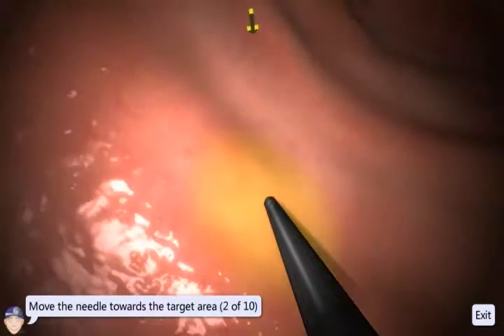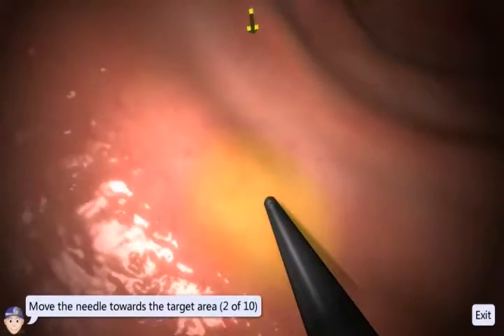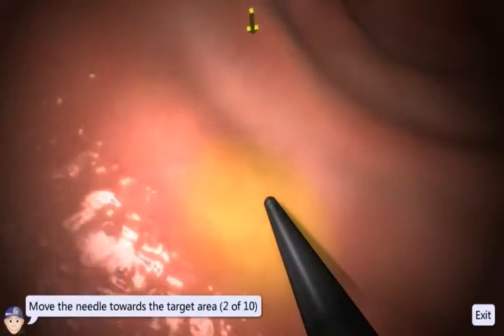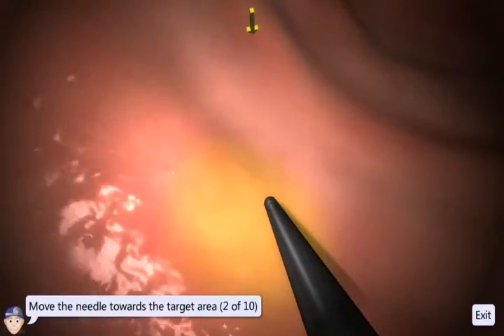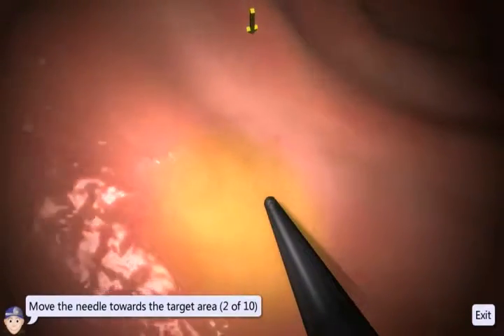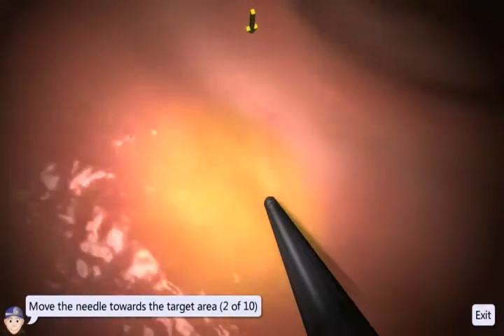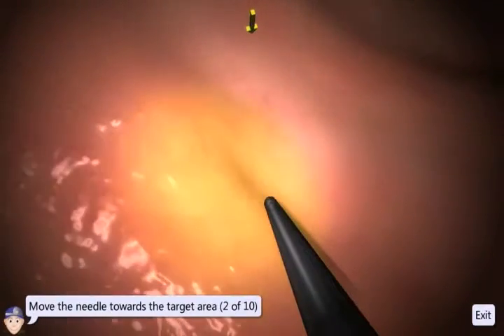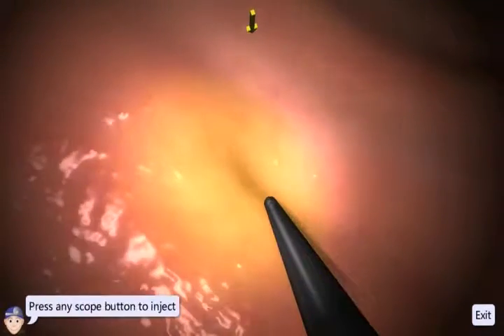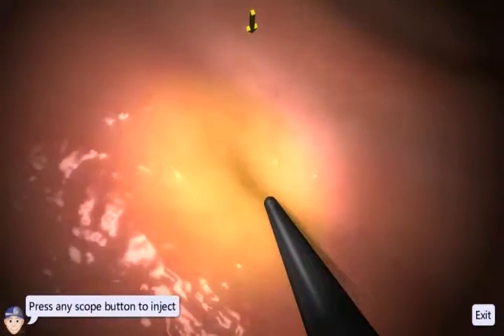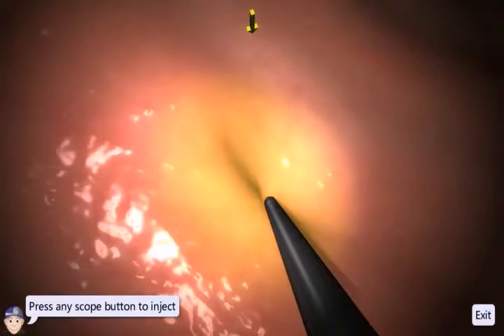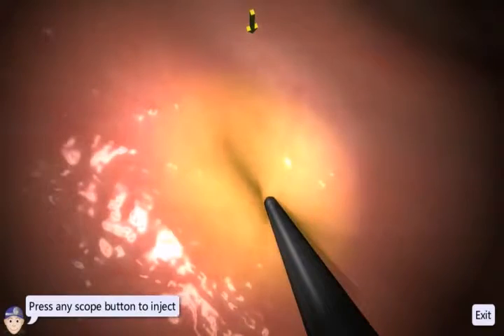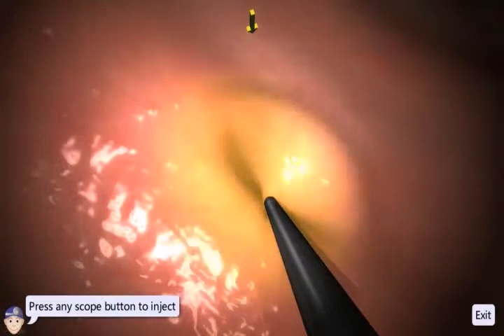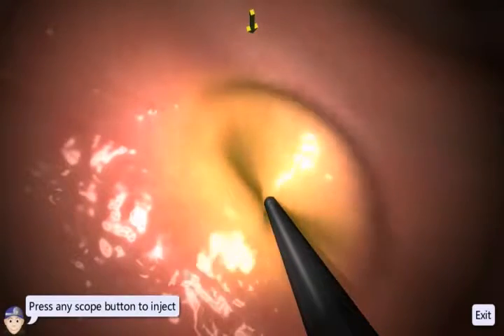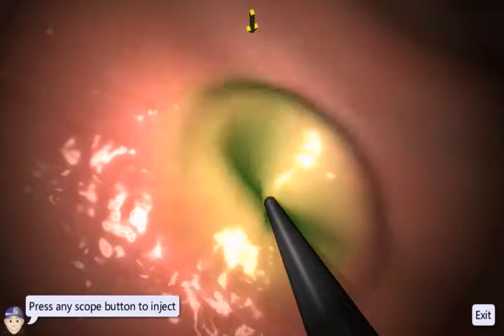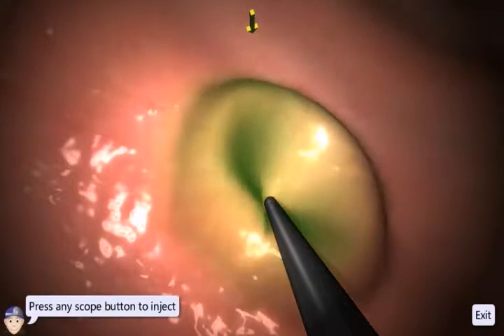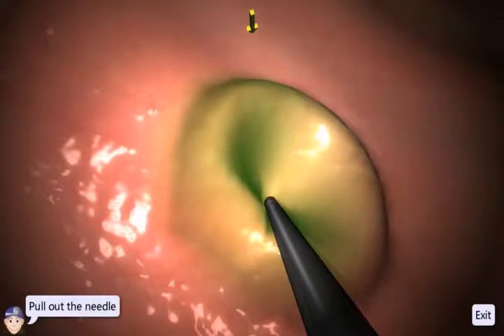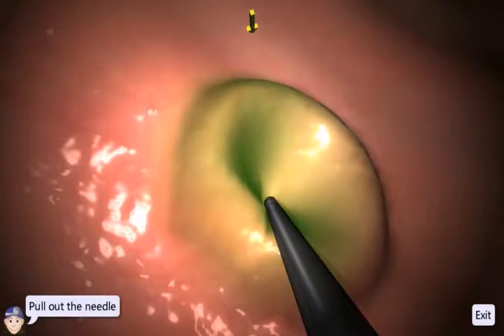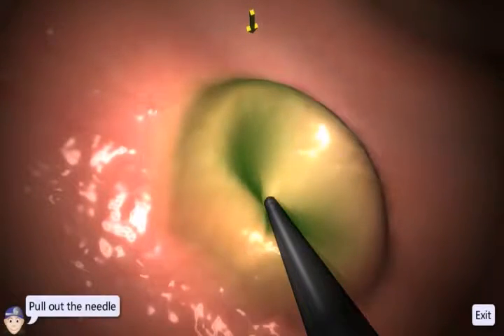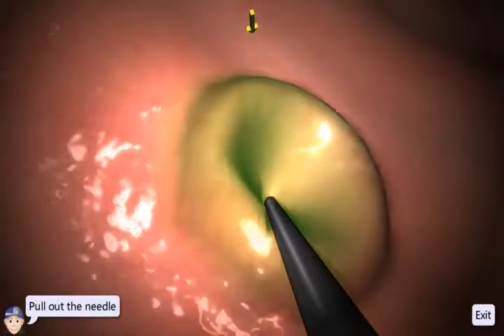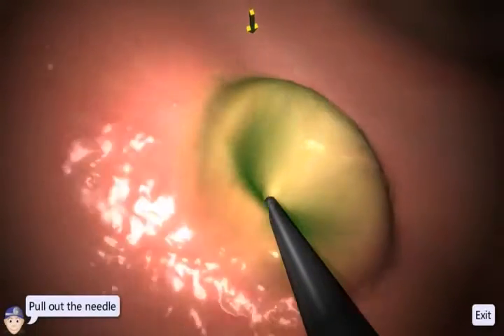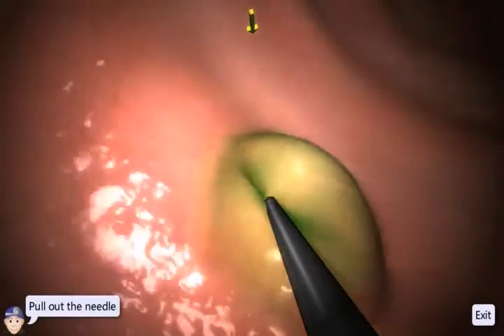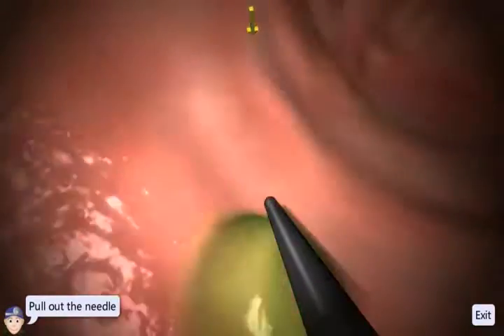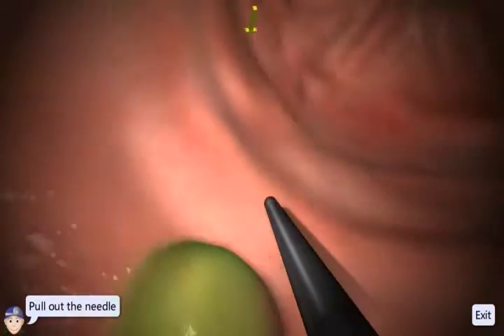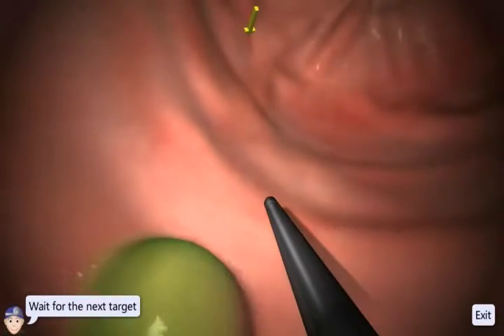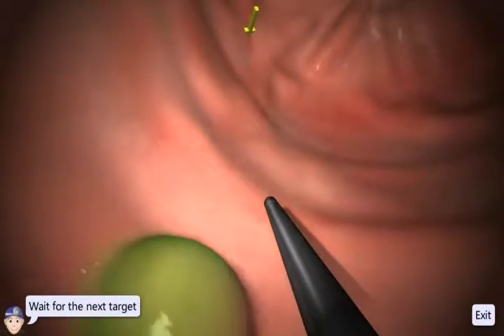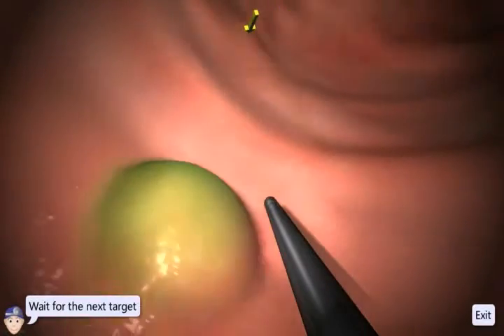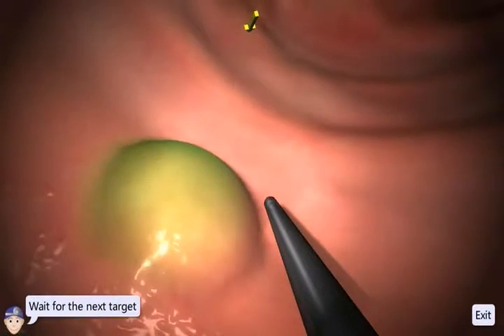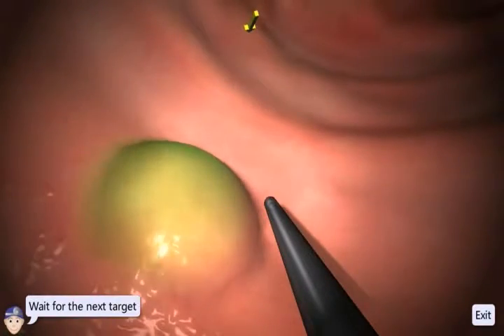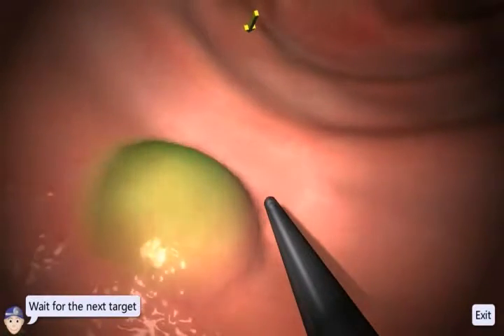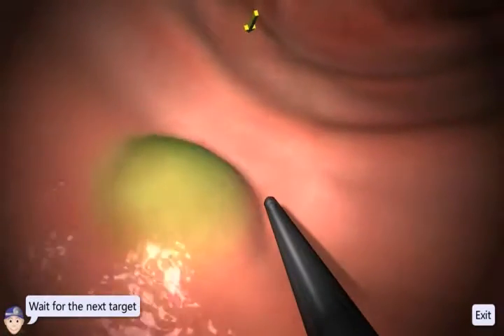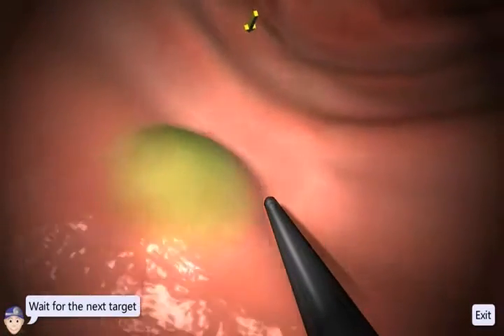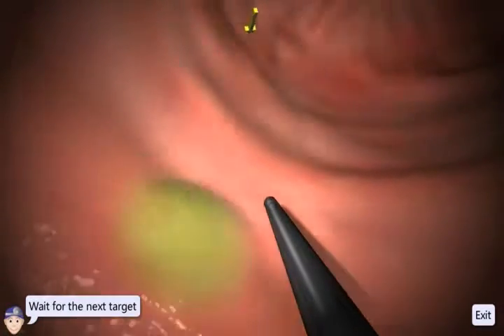Be sure to inject as close to the center of the highlighted area as possible for optimal results.